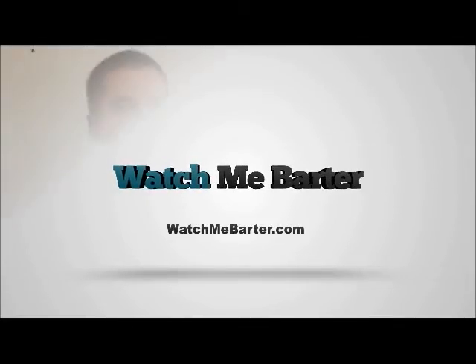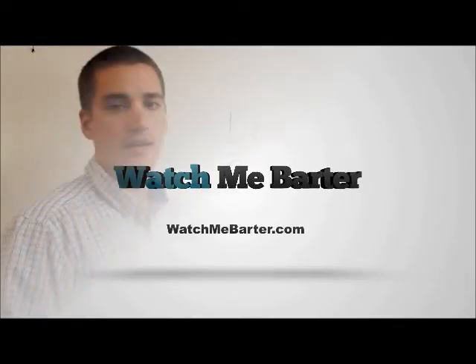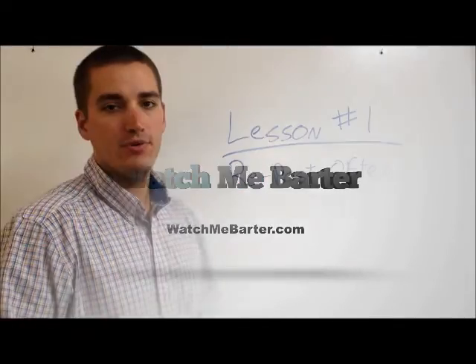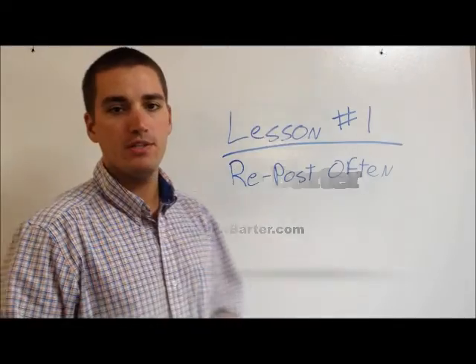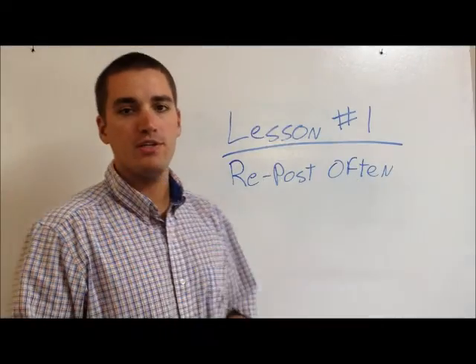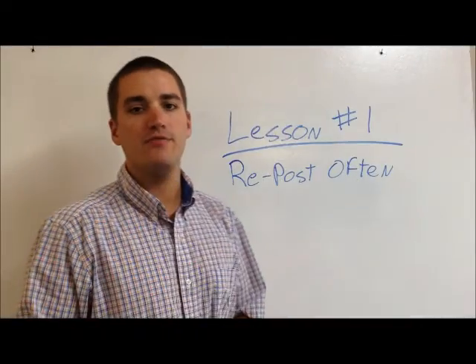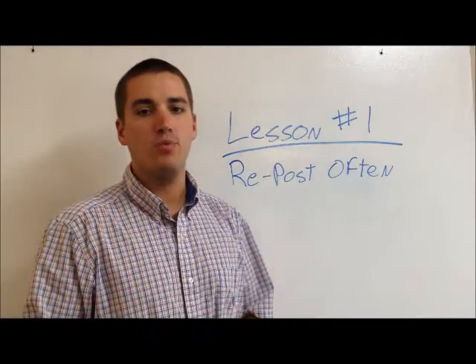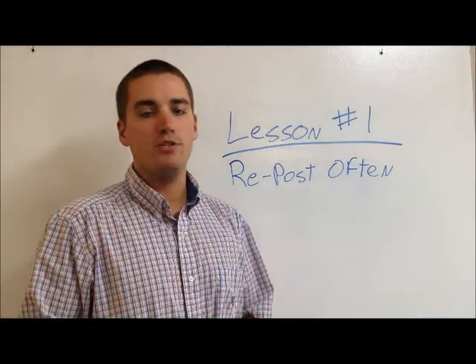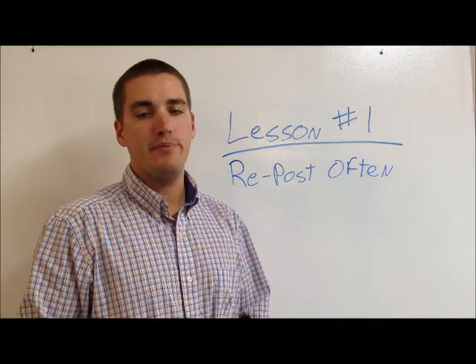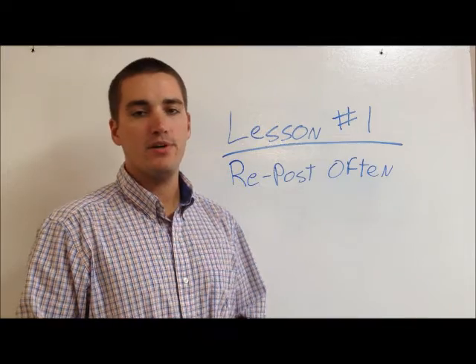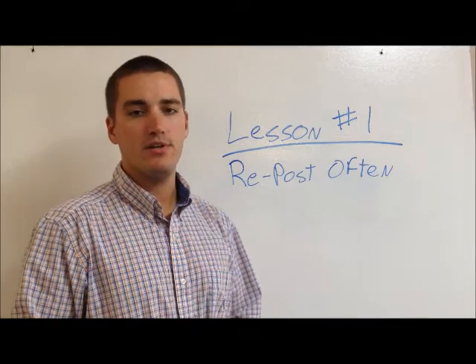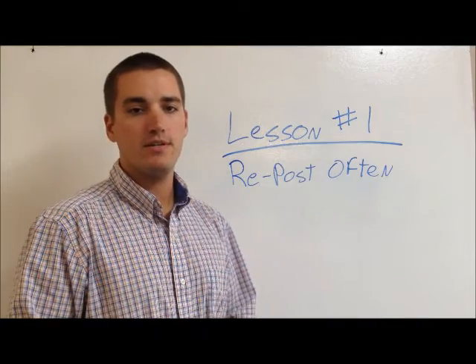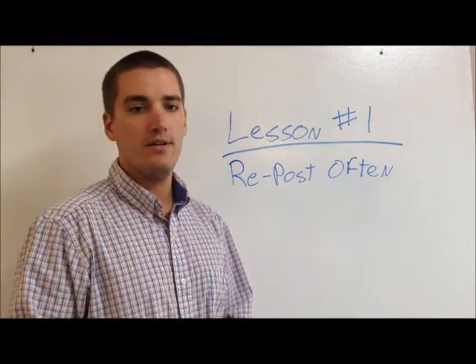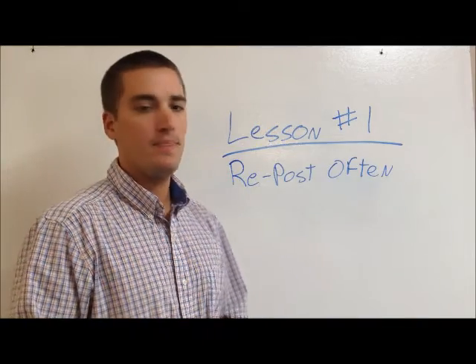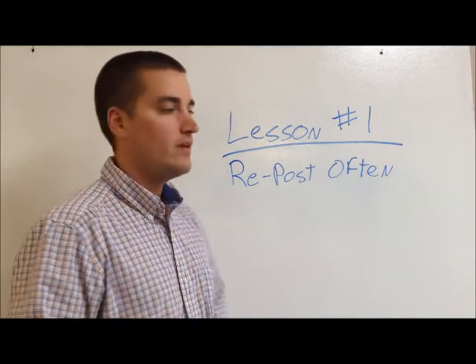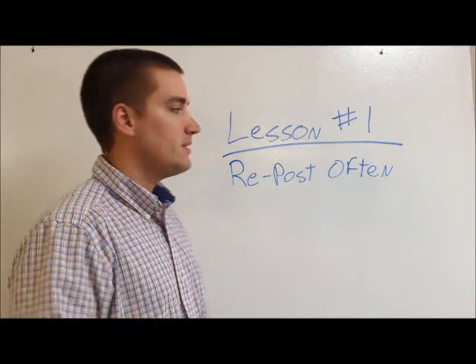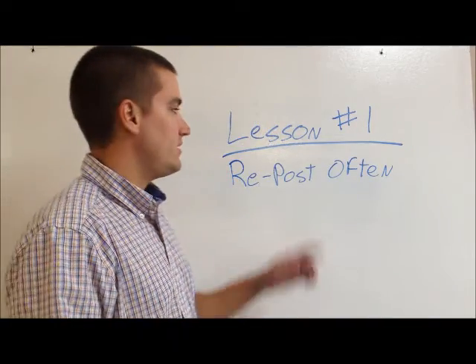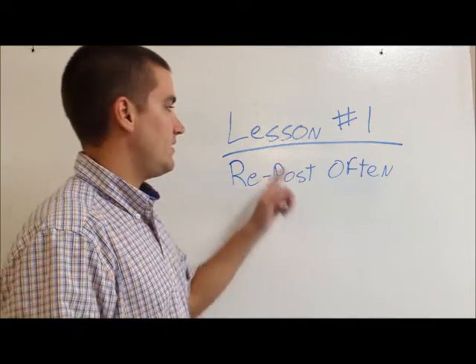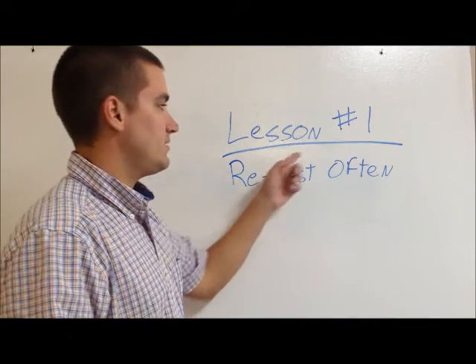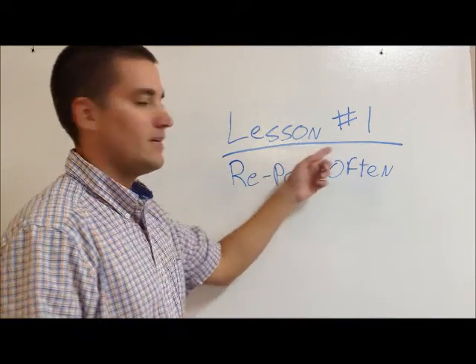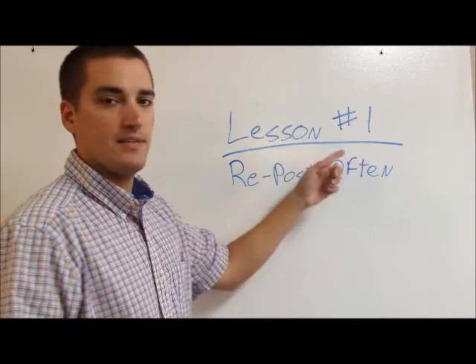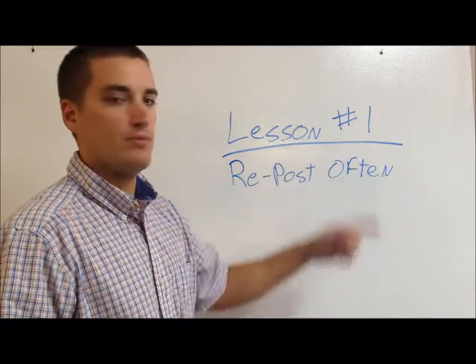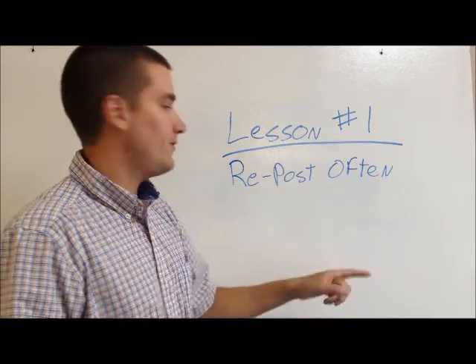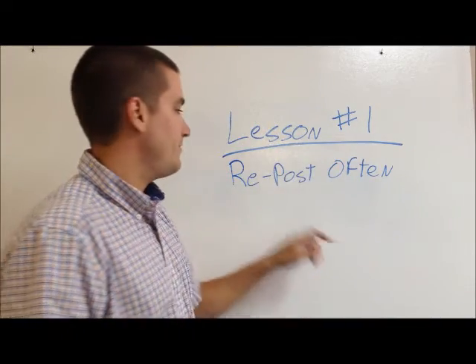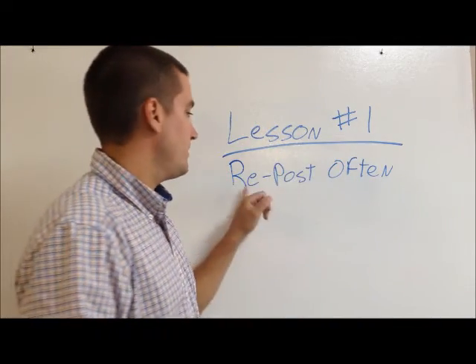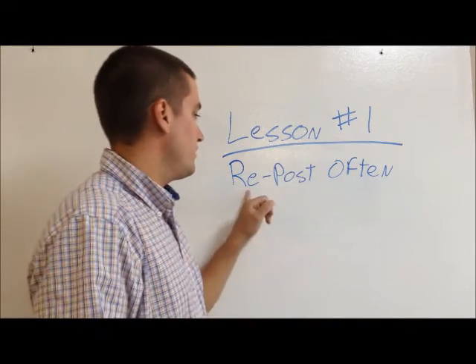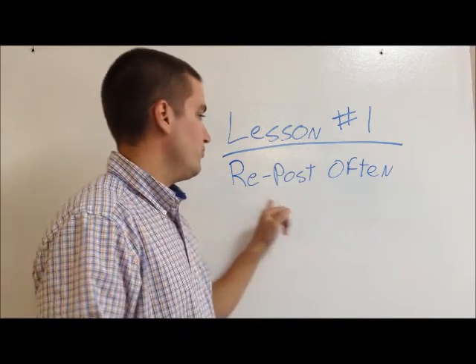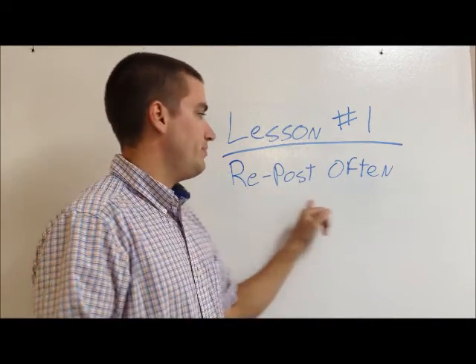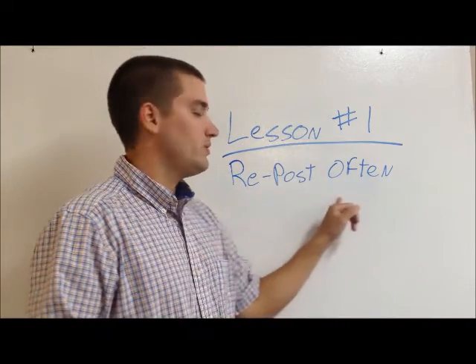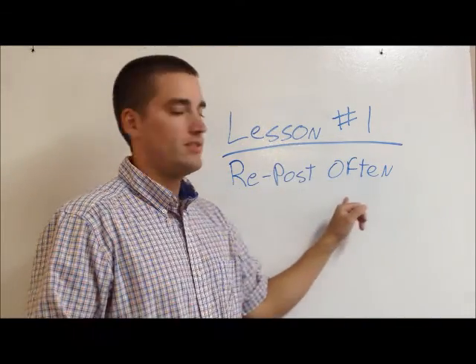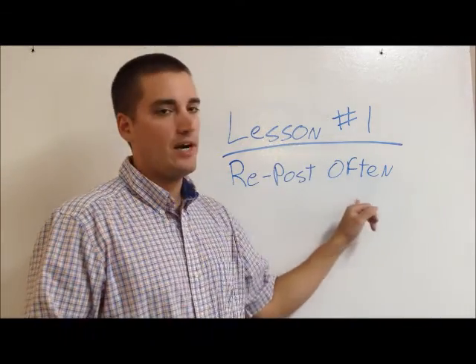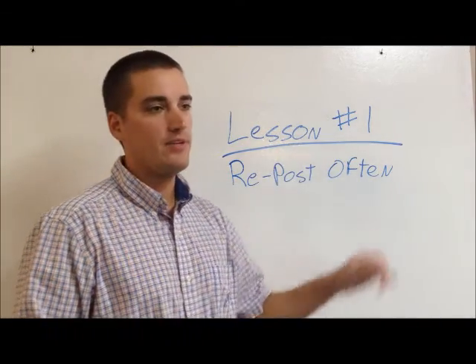Hey everyone, Sean from WatchMeBarter.com. Today's lesson is lesson number one: repost often.